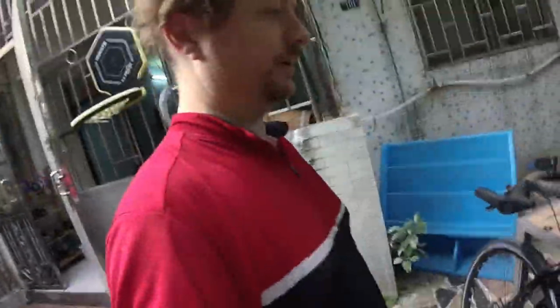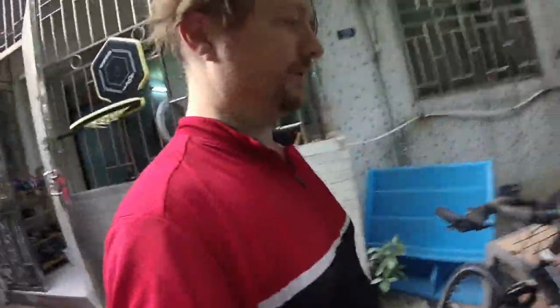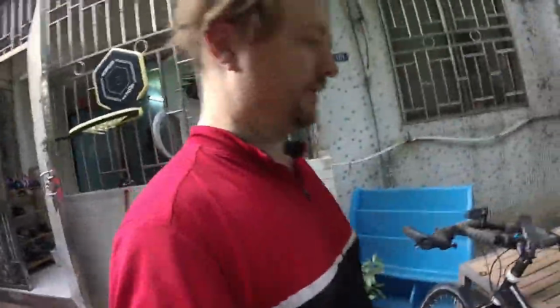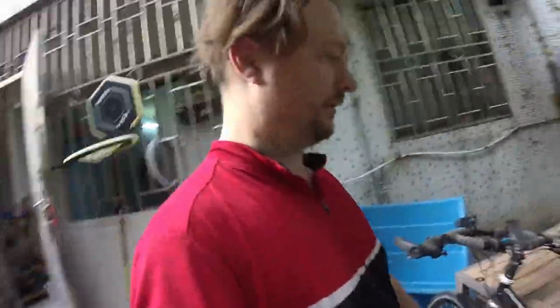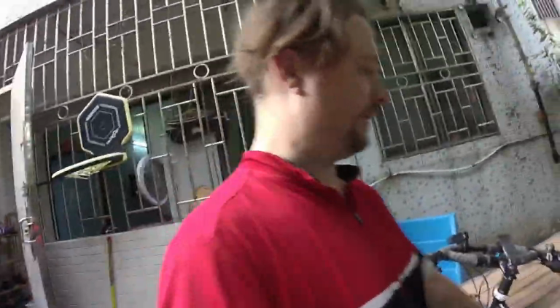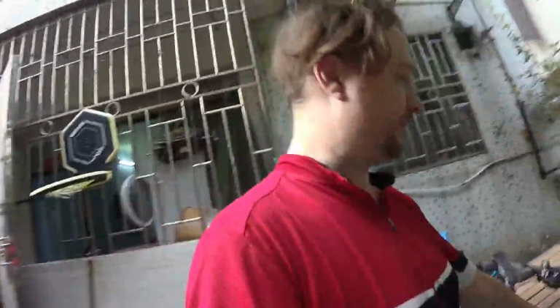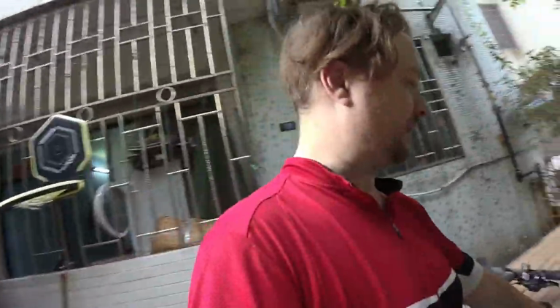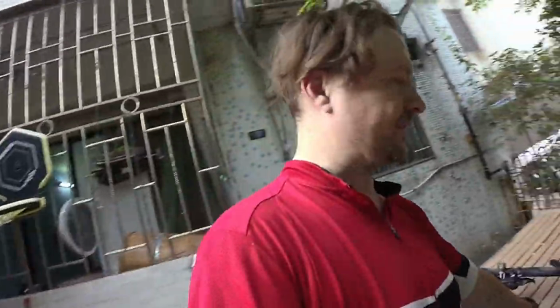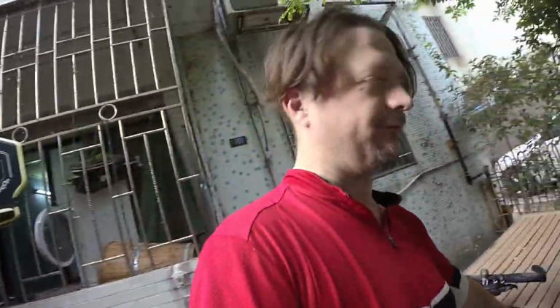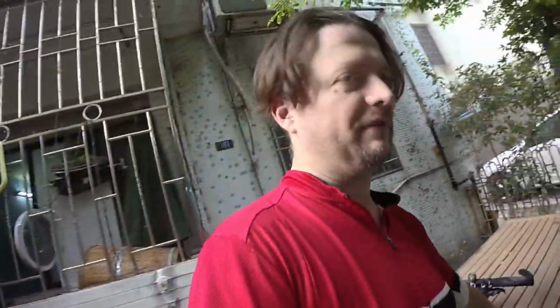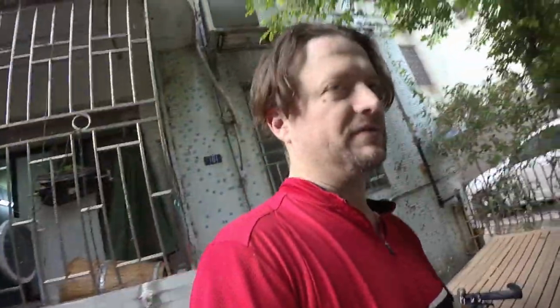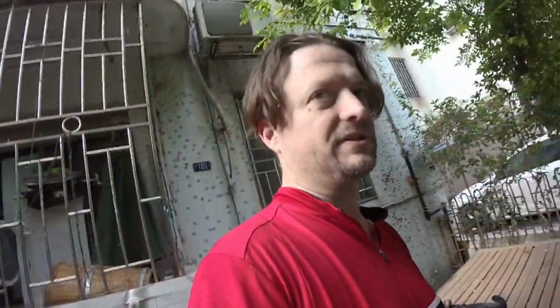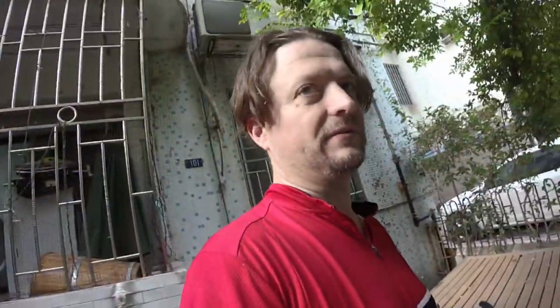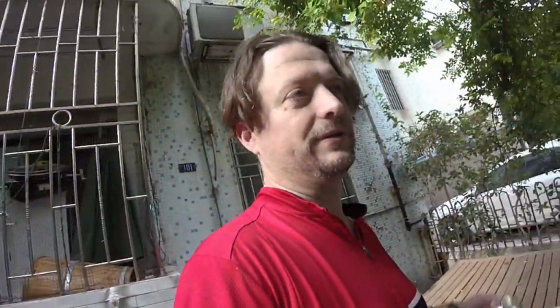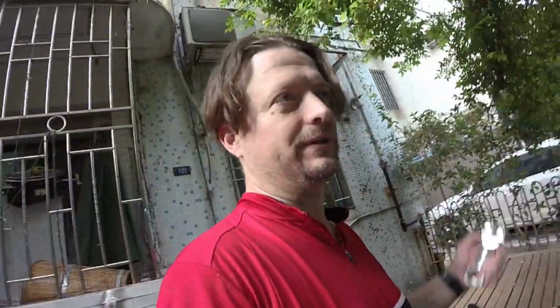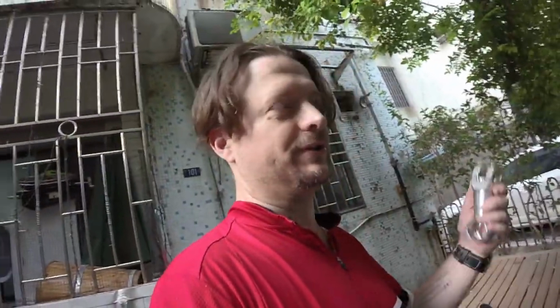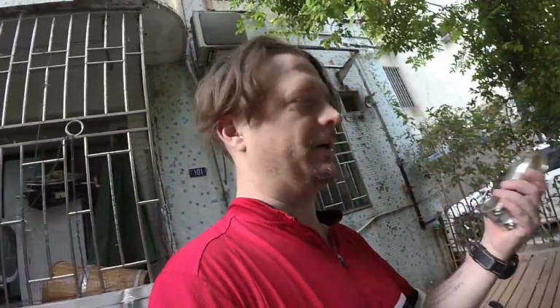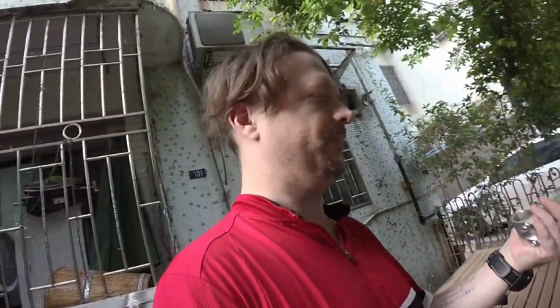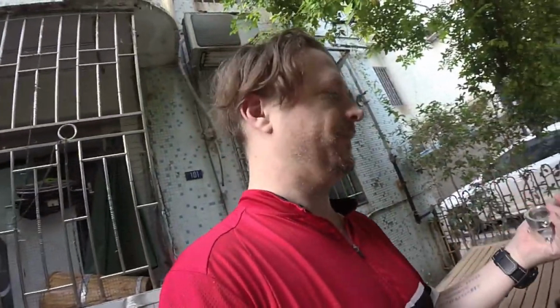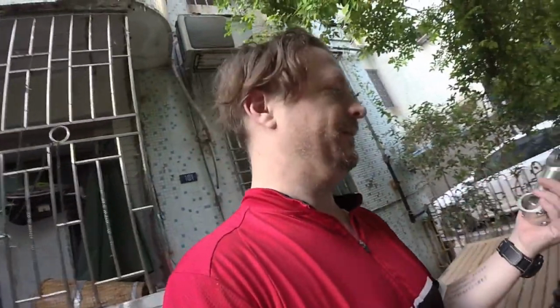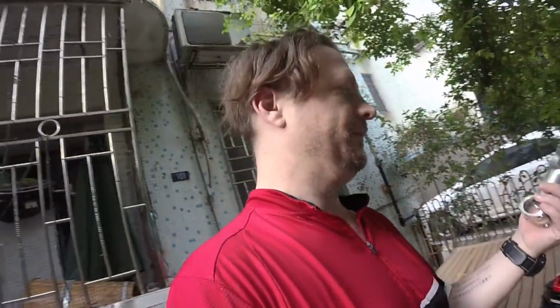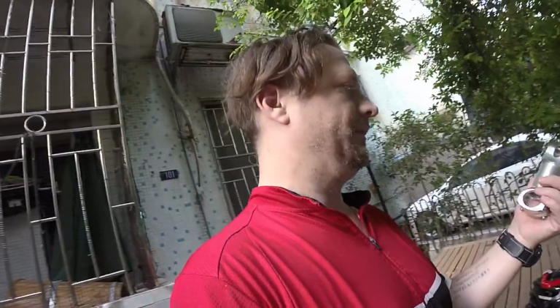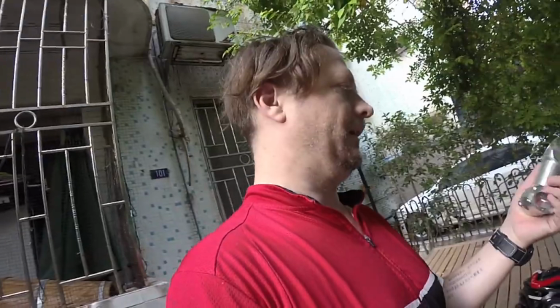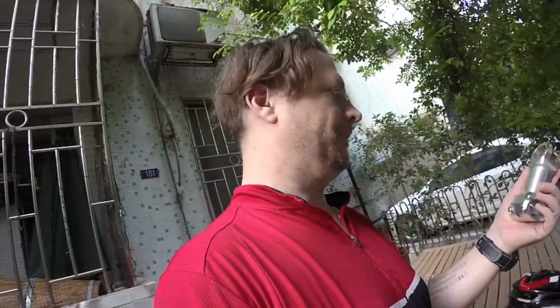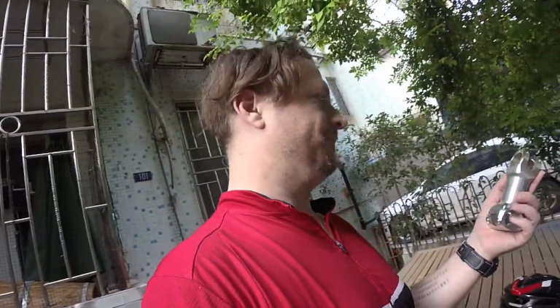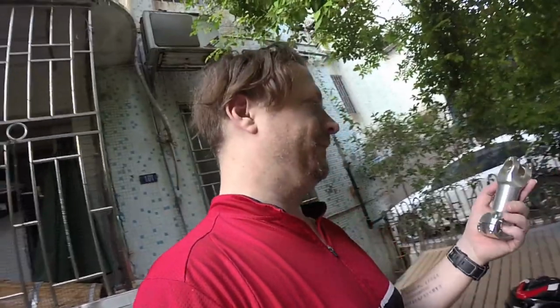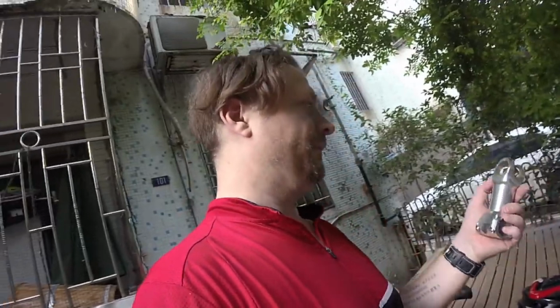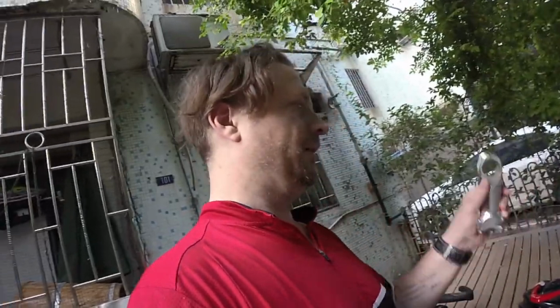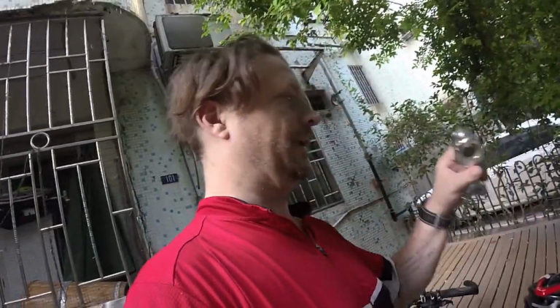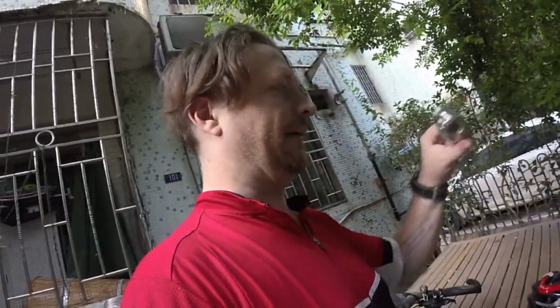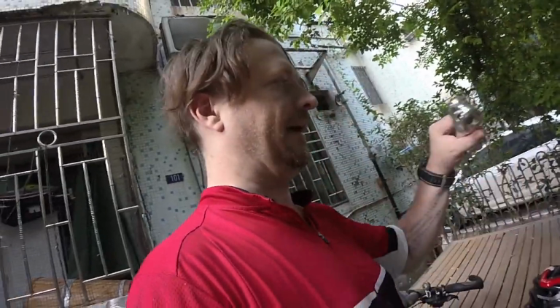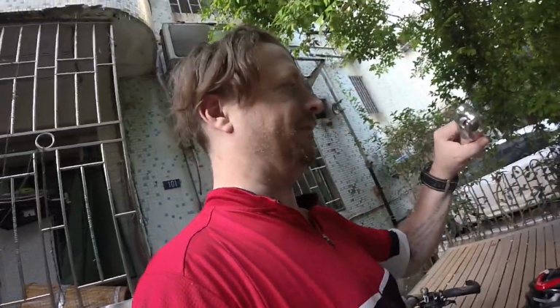I got a really good deal — 180 yuan — which is pretty good because this Thompson stem costs like 500 or 600 yuan in China.